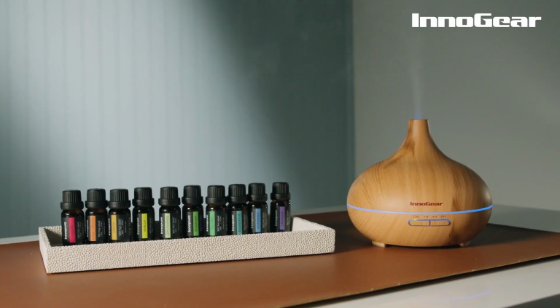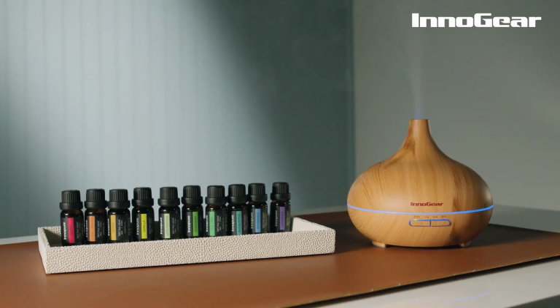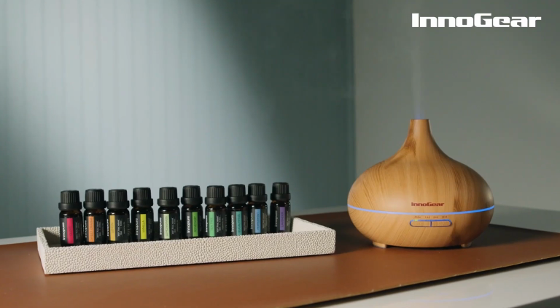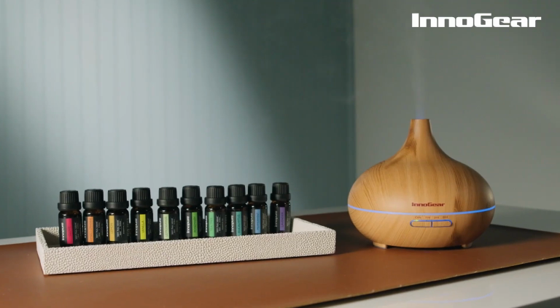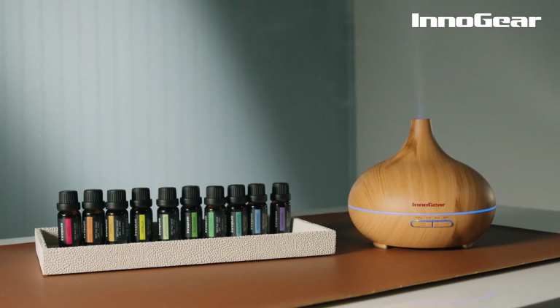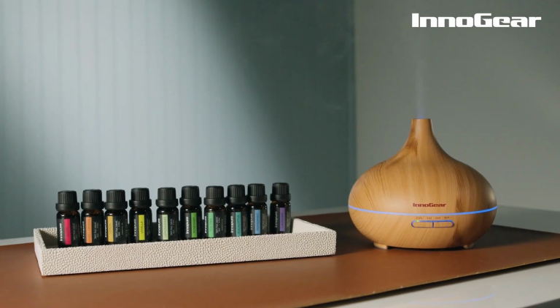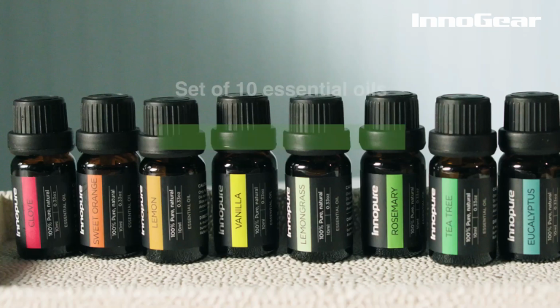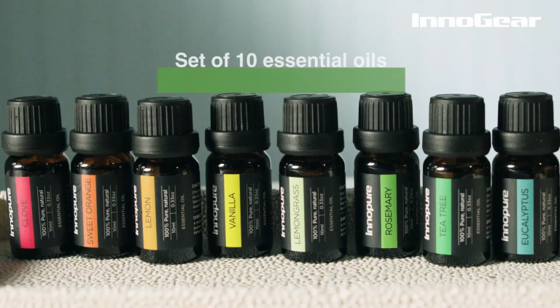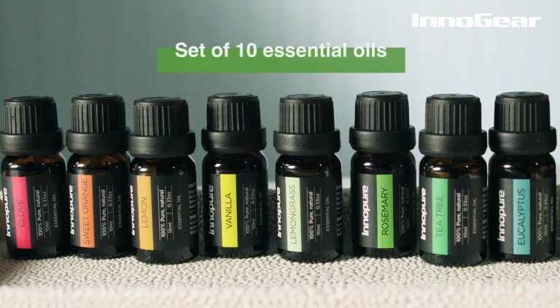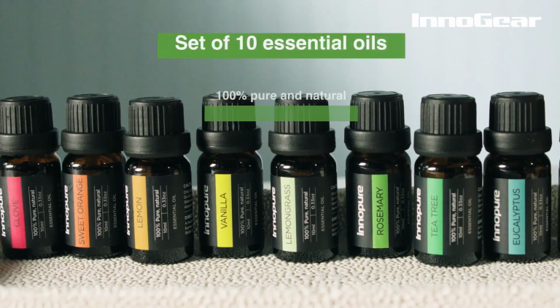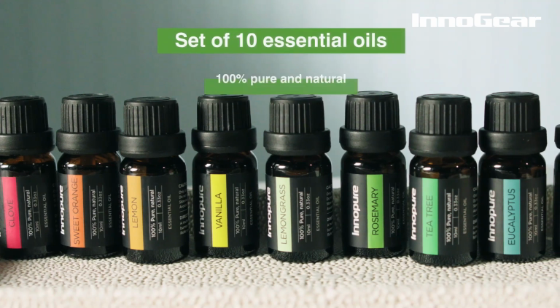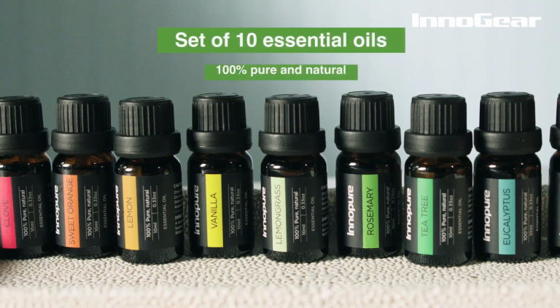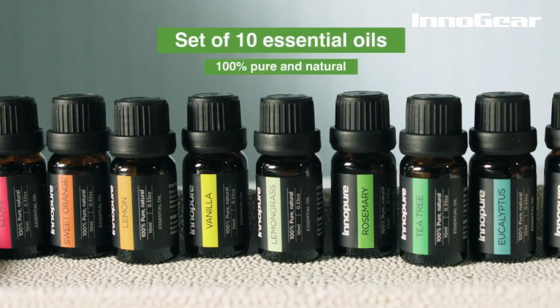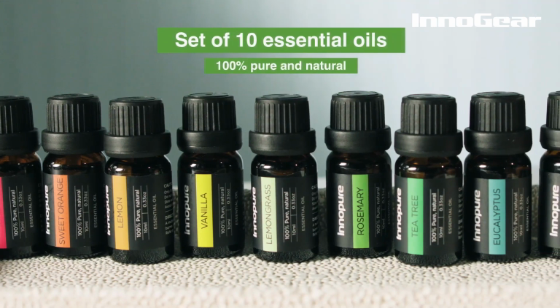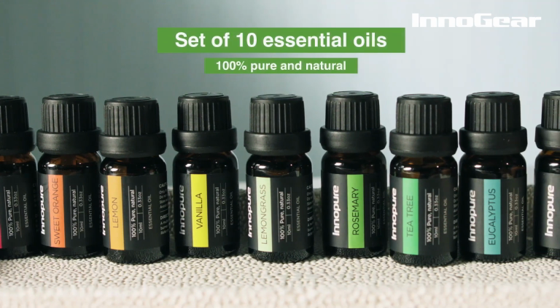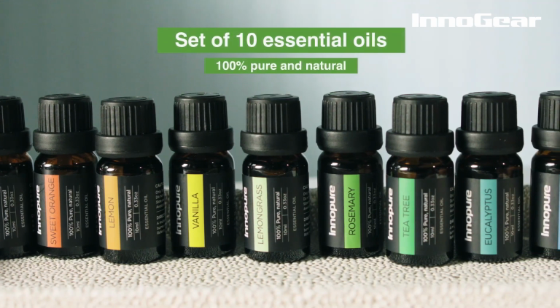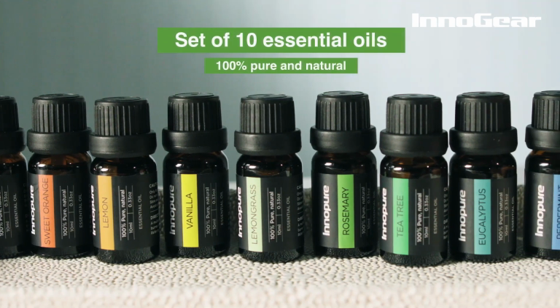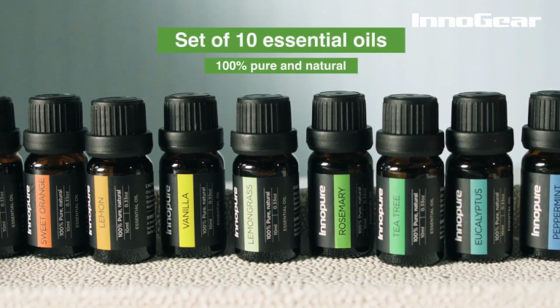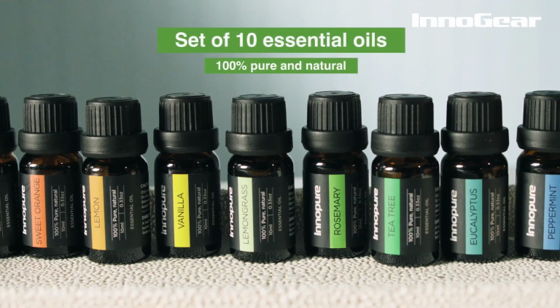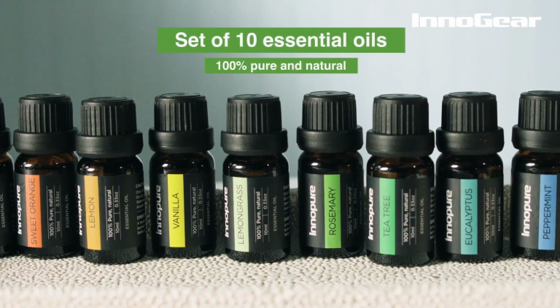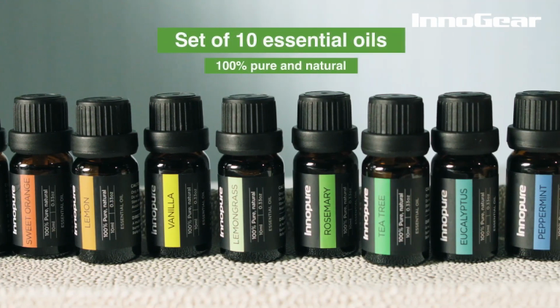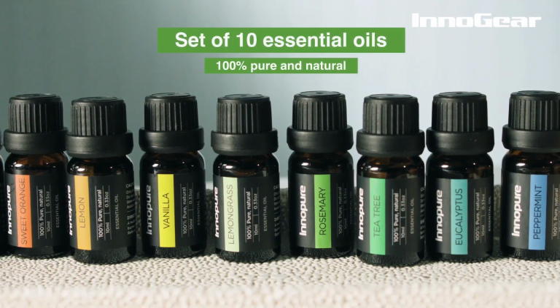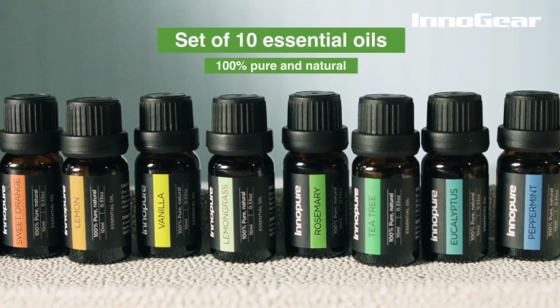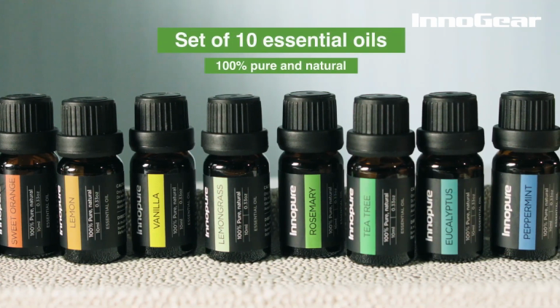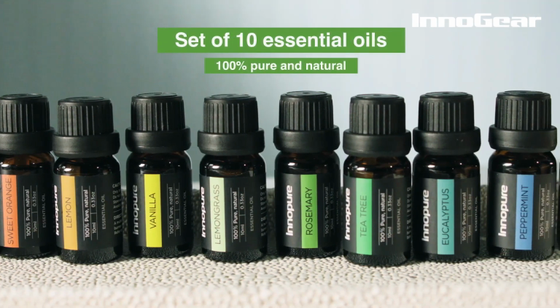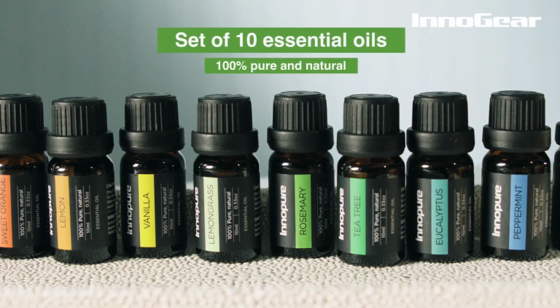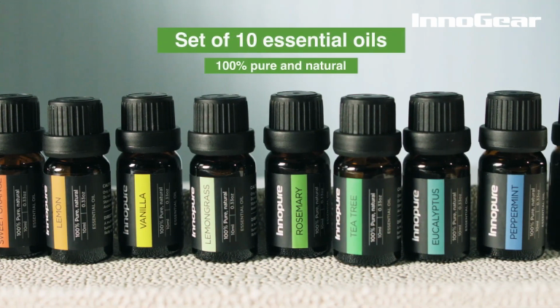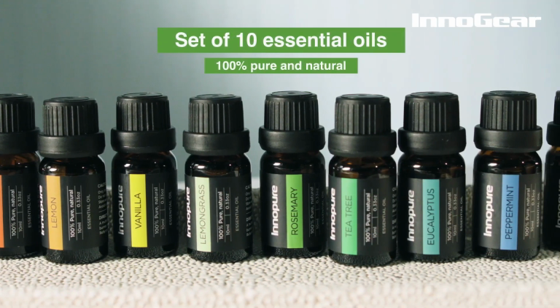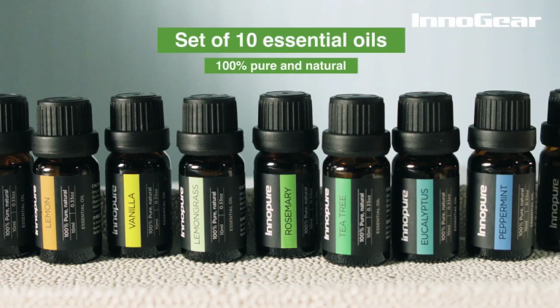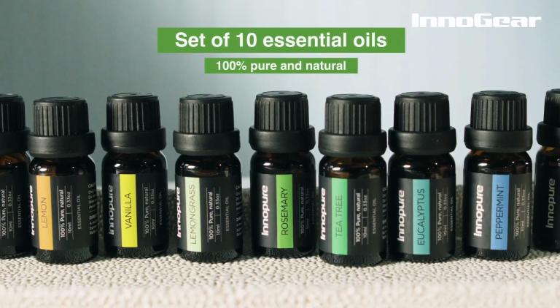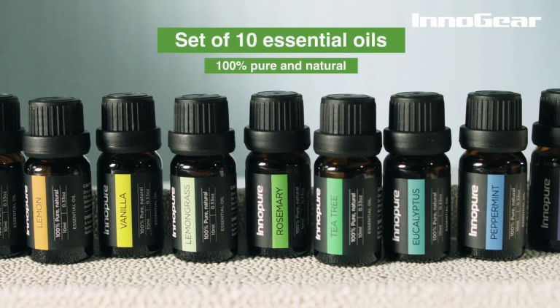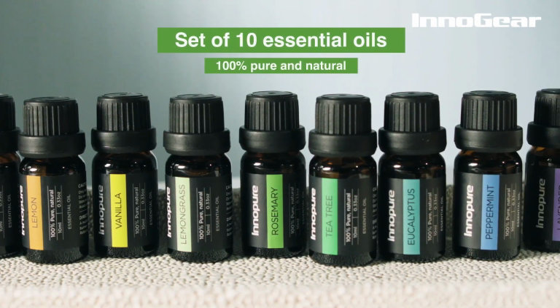The Innogear diffuser comes with a set of 10 essential oils, 100% pure and natural.